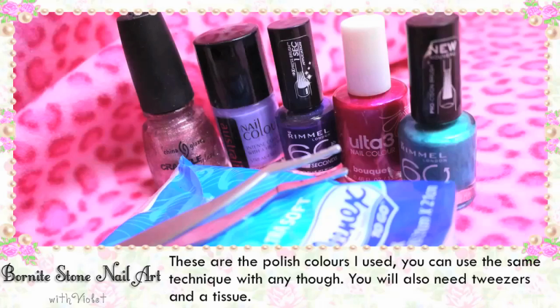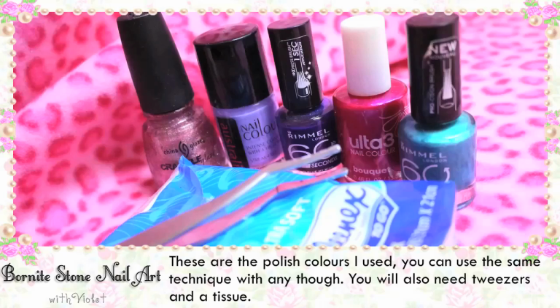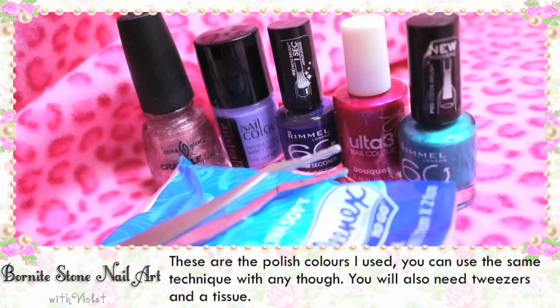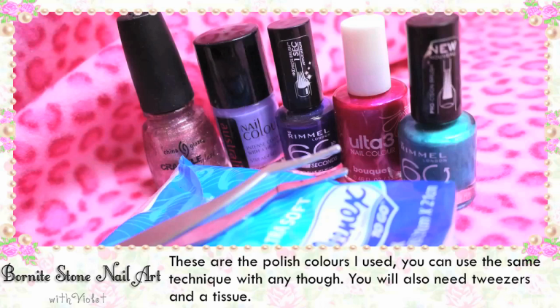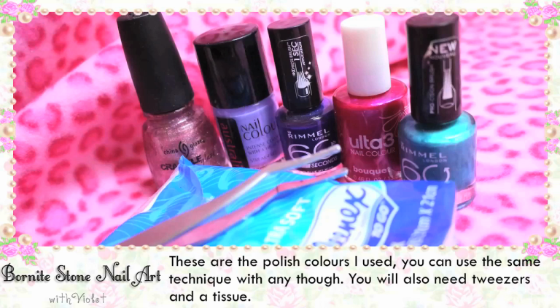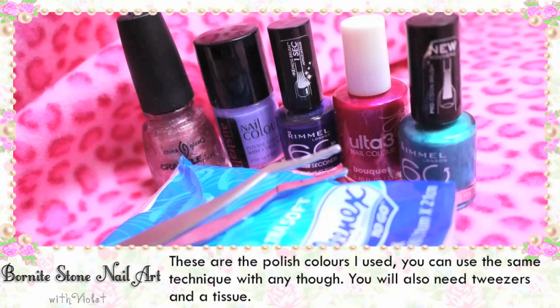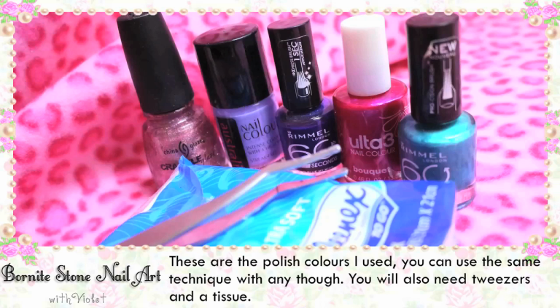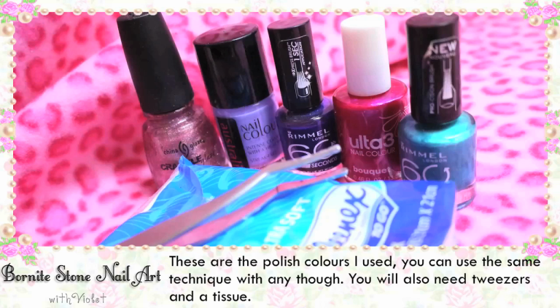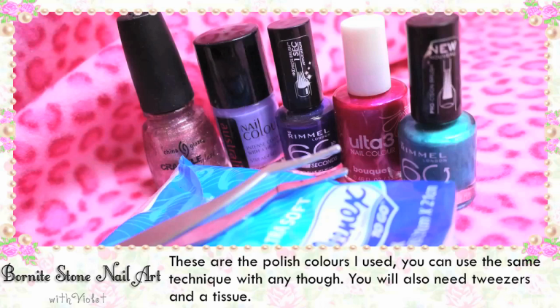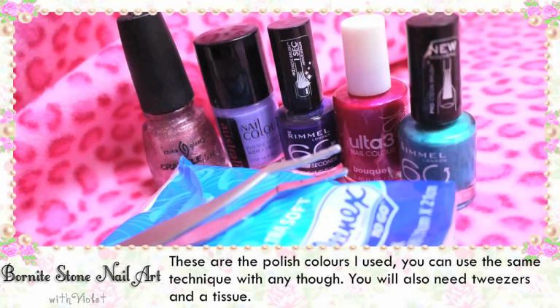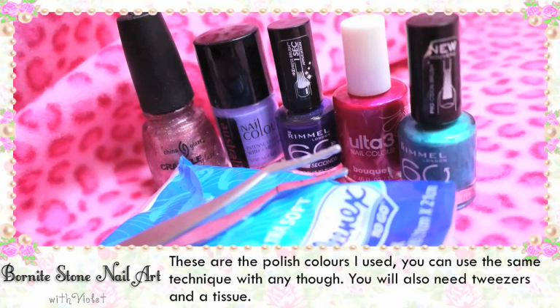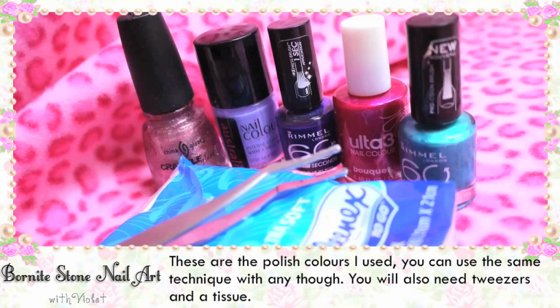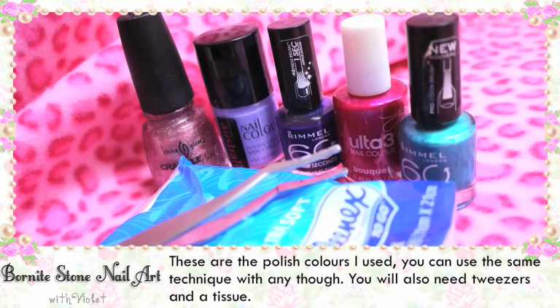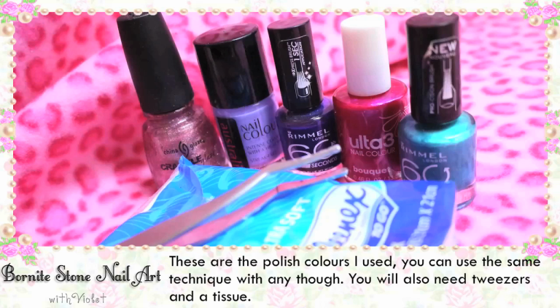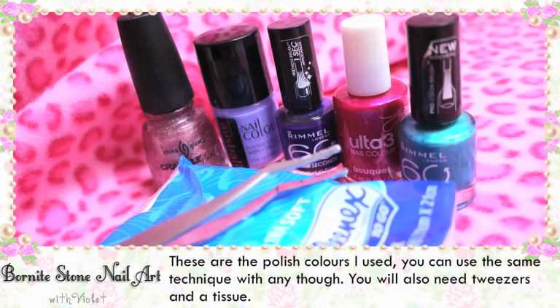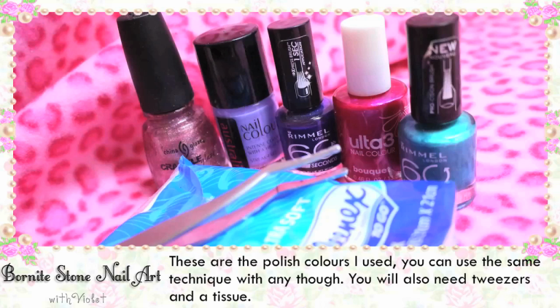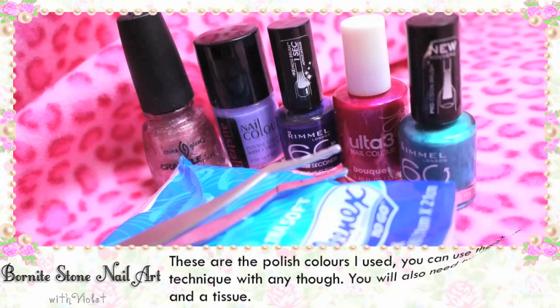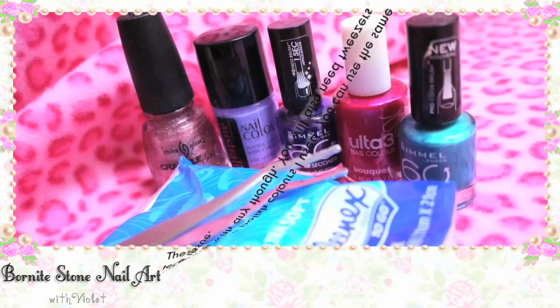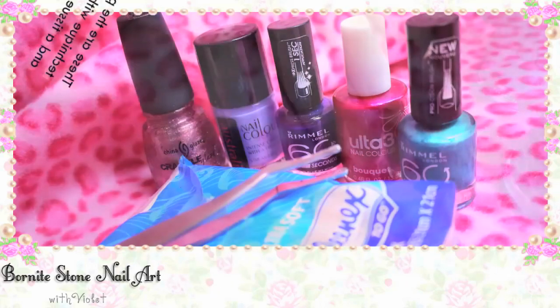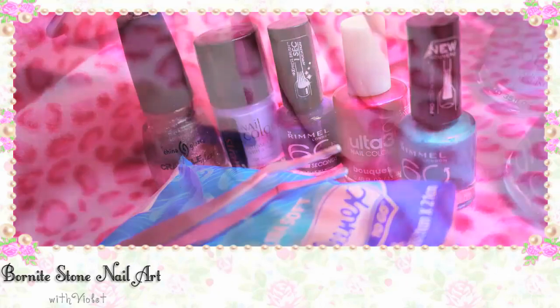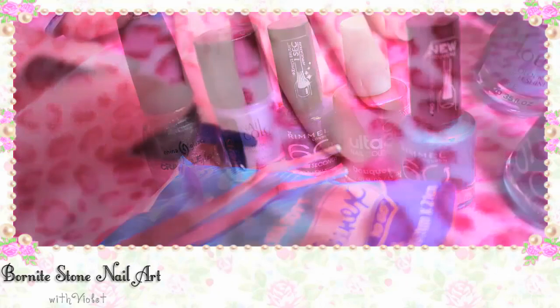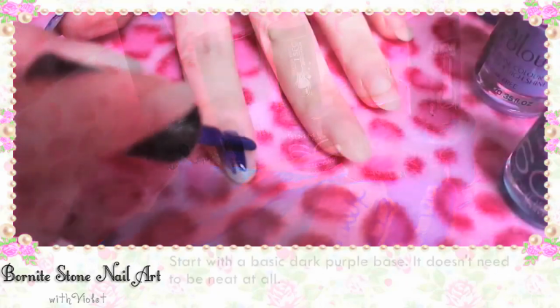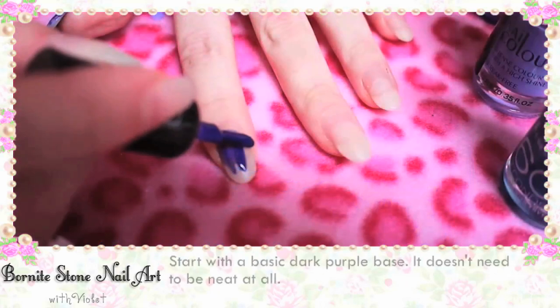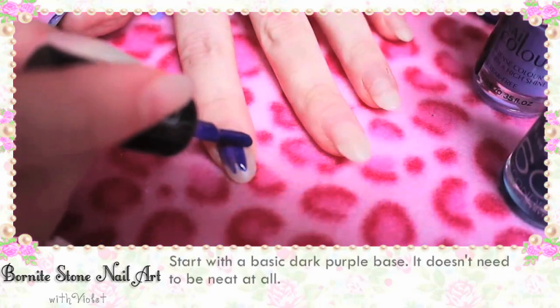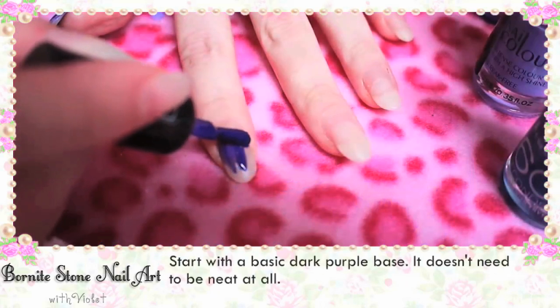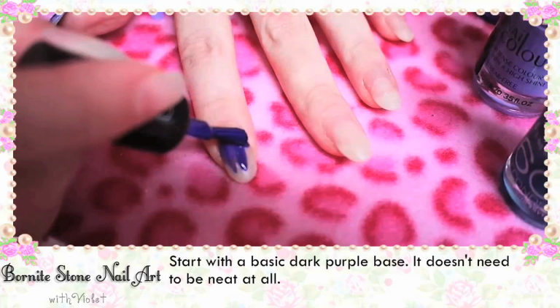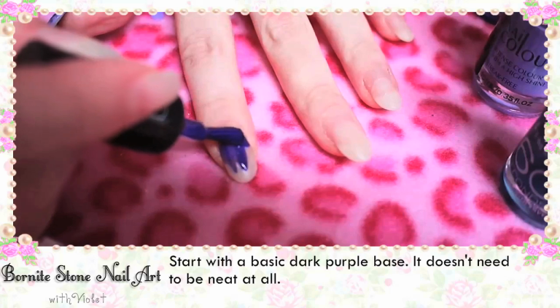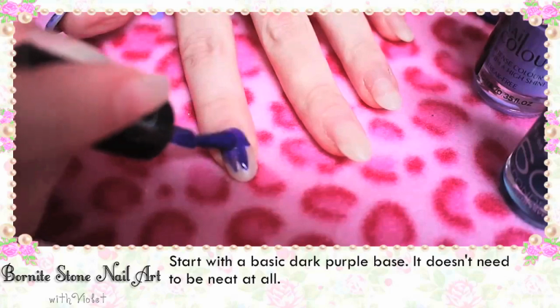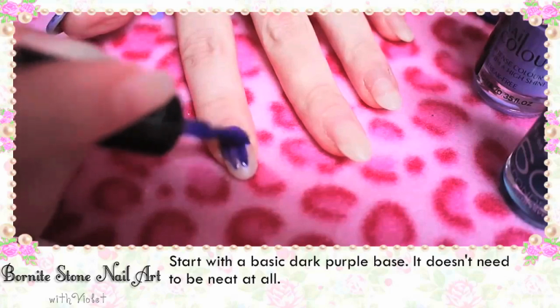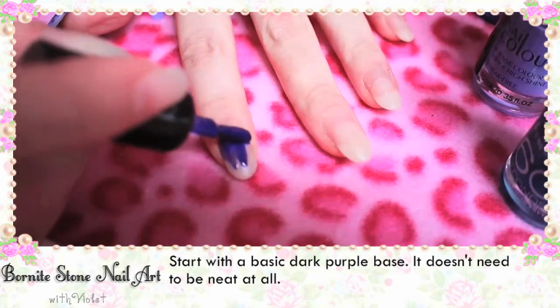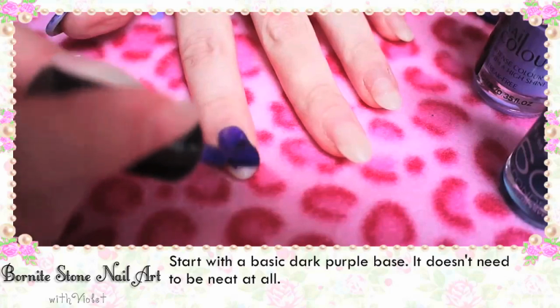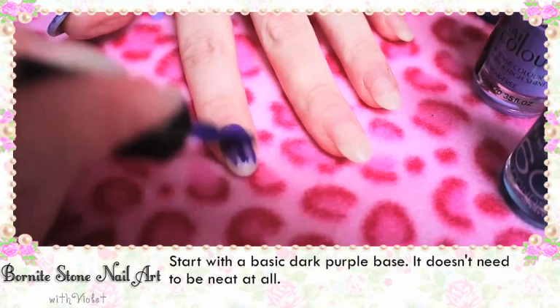These are the polished colours that I used. You can use the same technique with any though. You will need some tweezers and tissue as well.